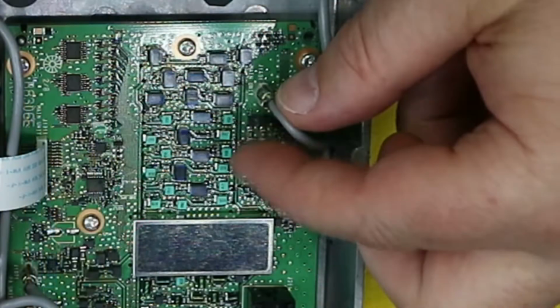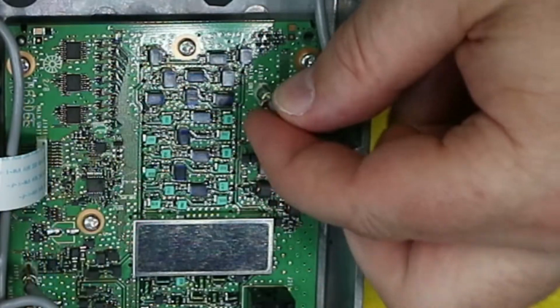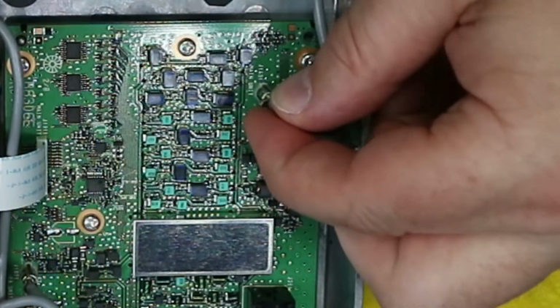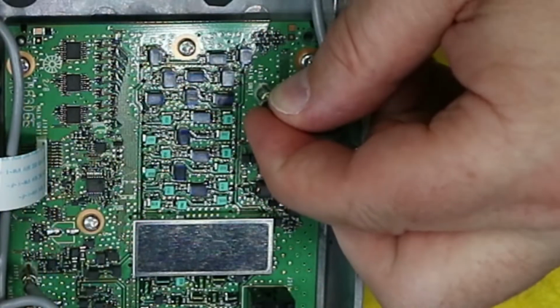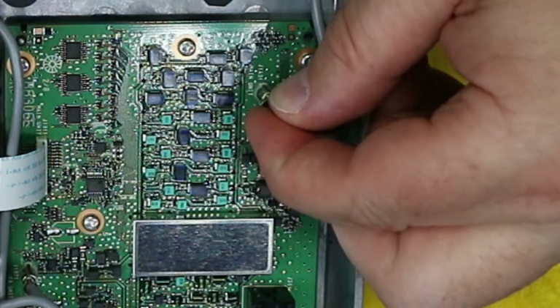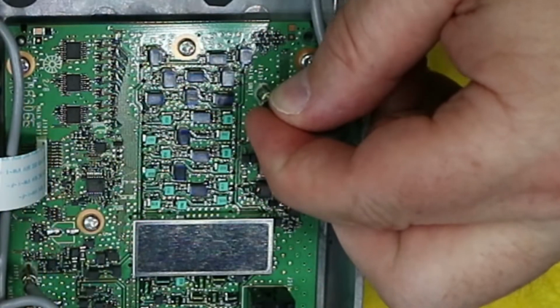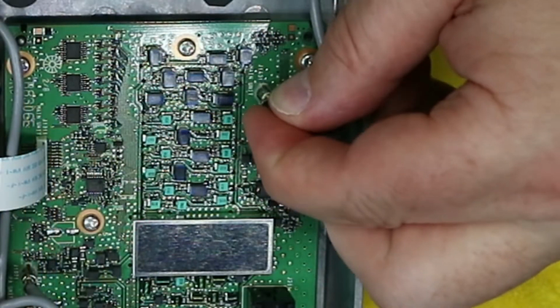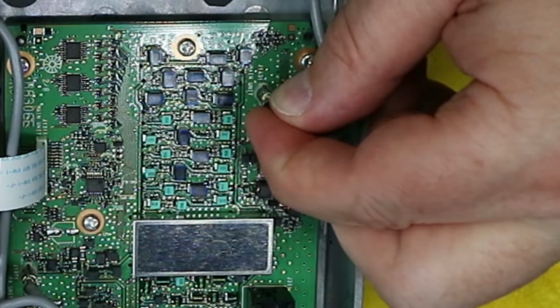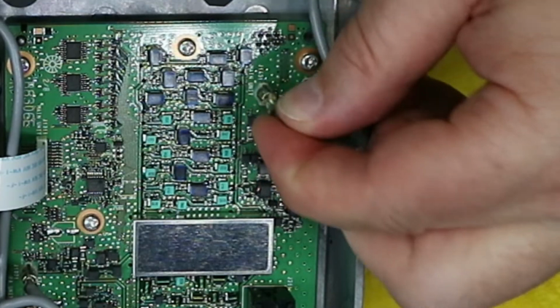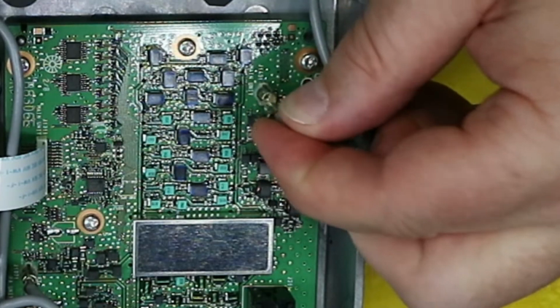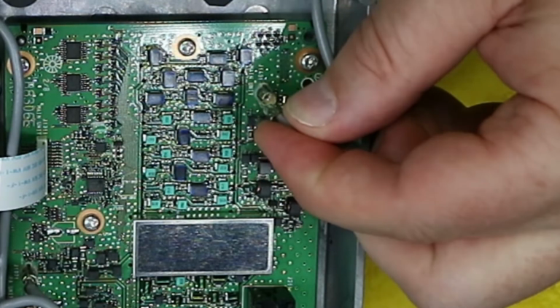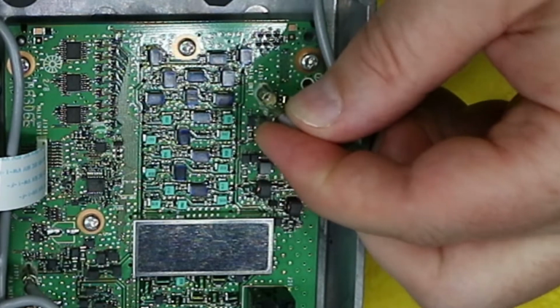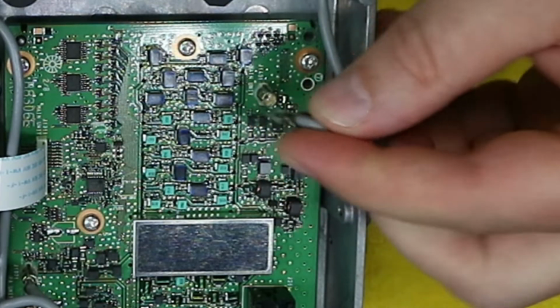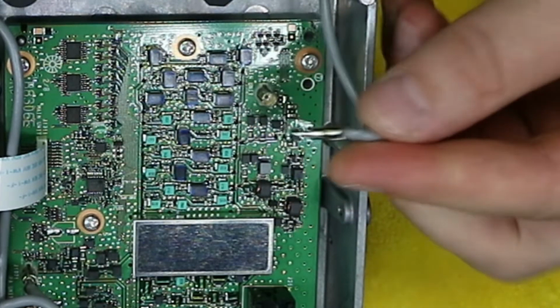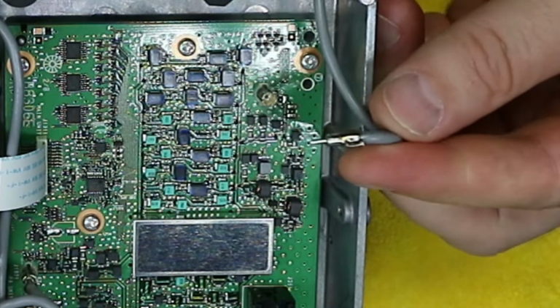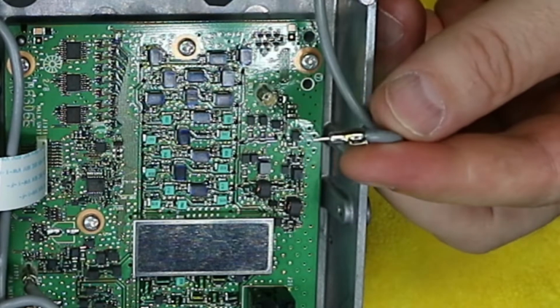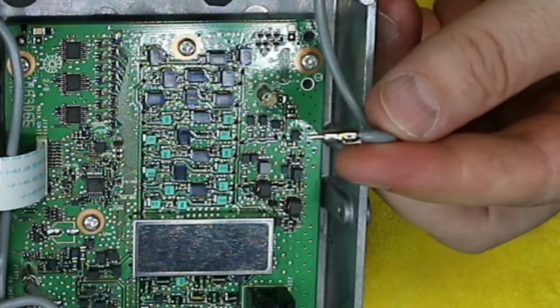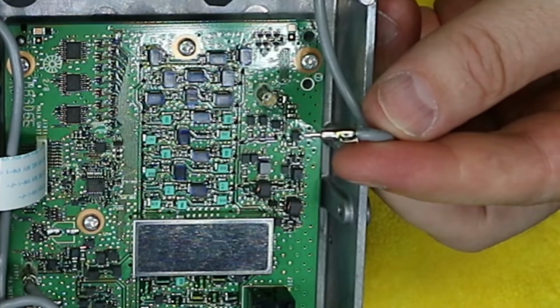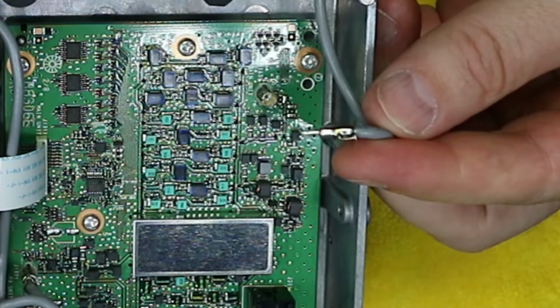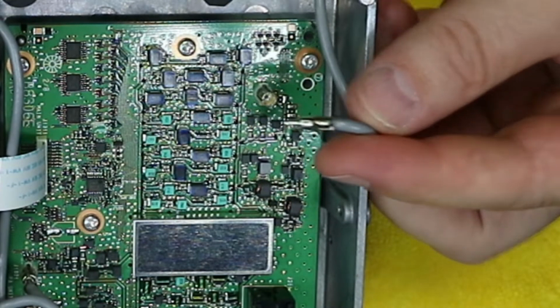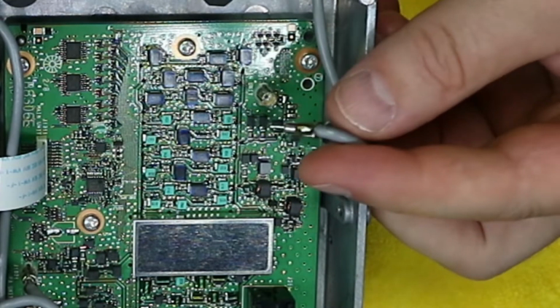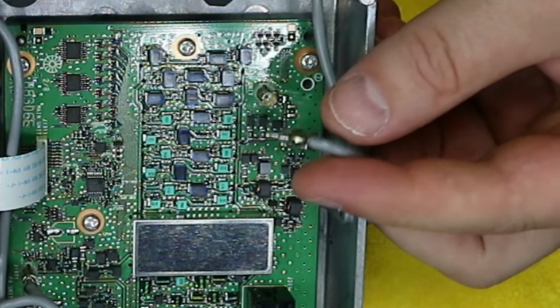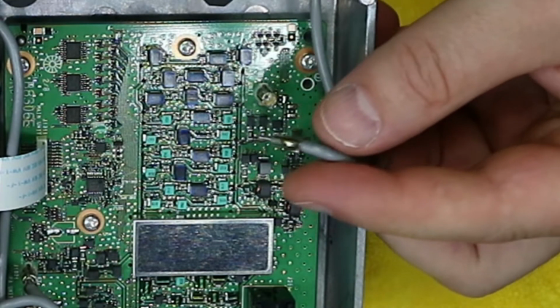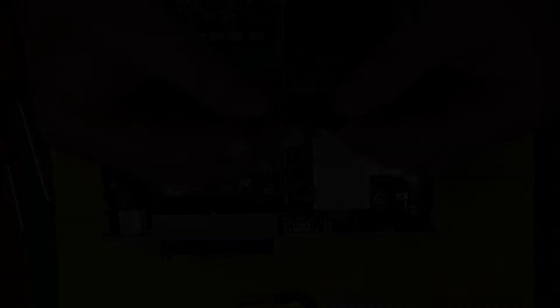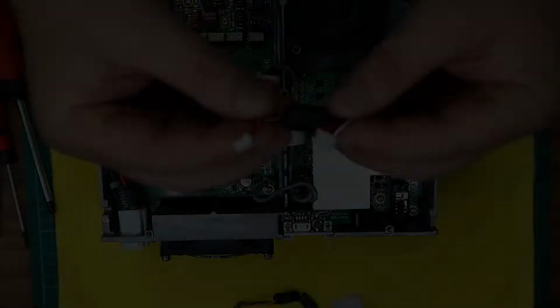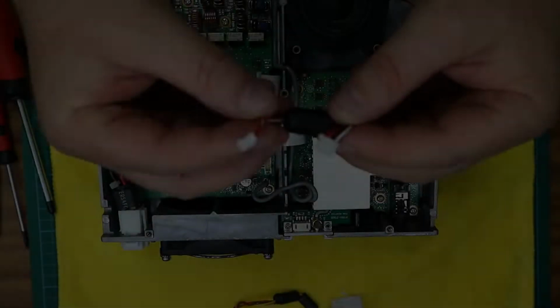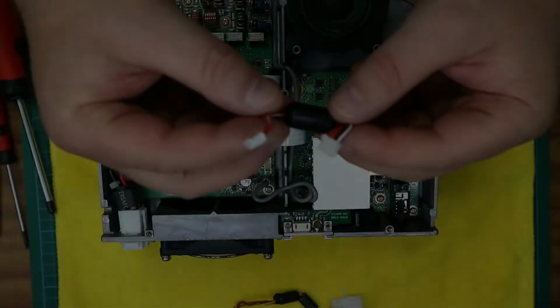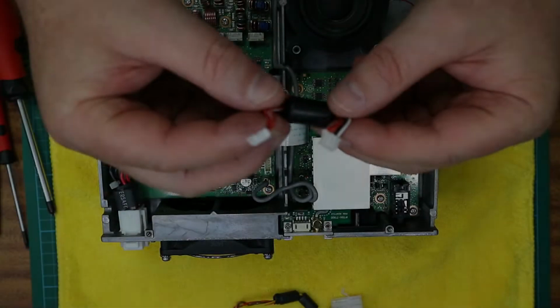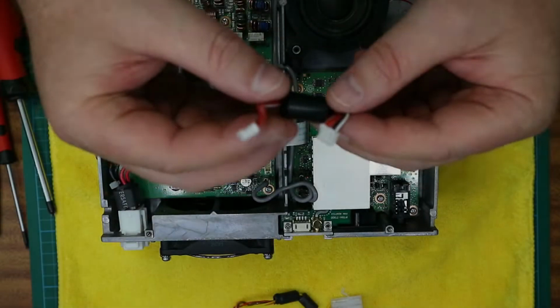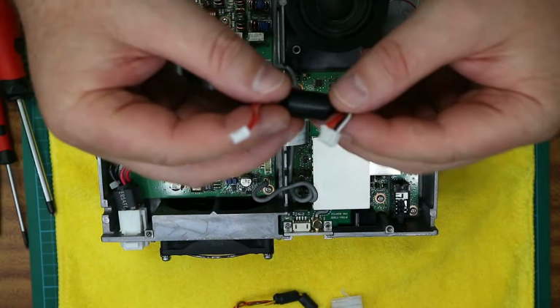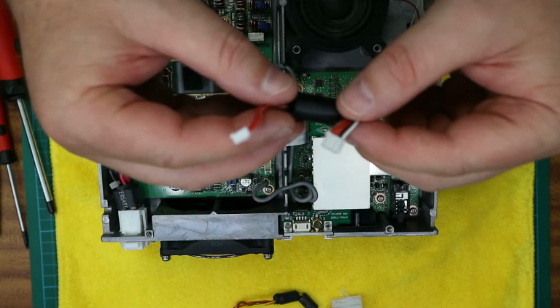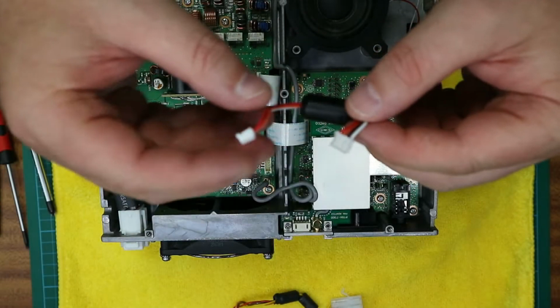Remove the RF connector away from the PCB, taking care not to damage it.